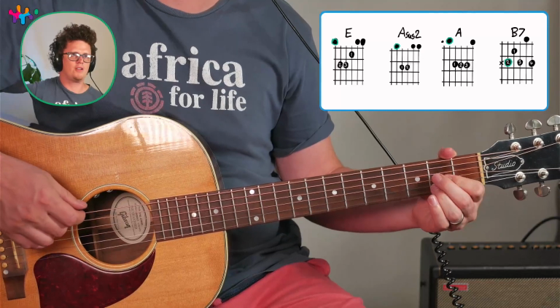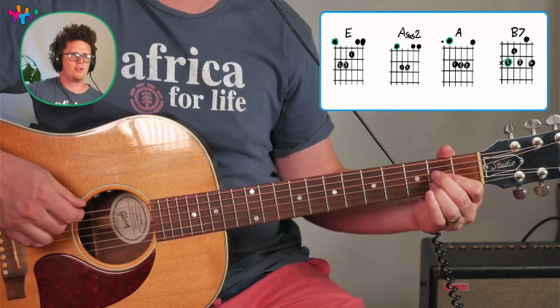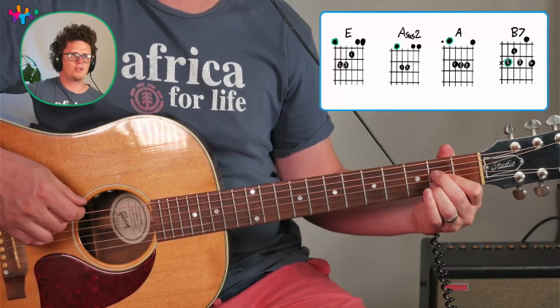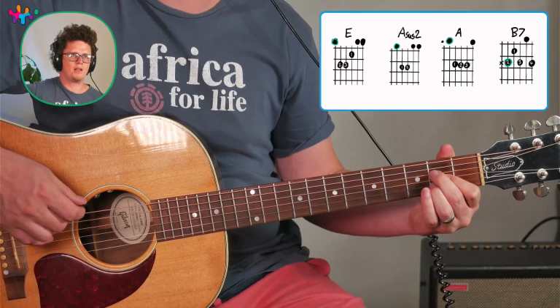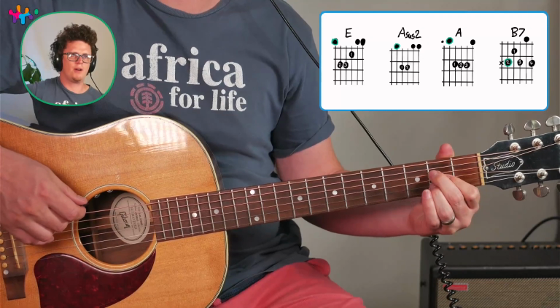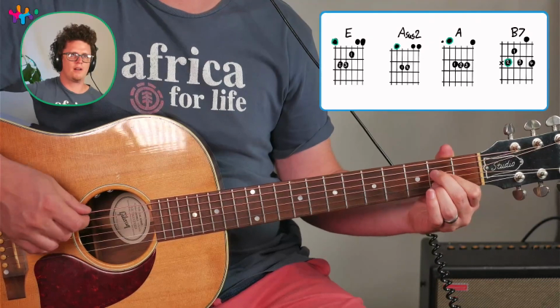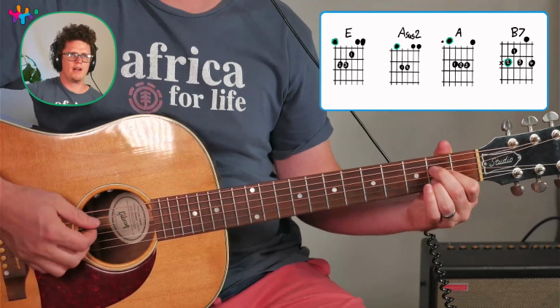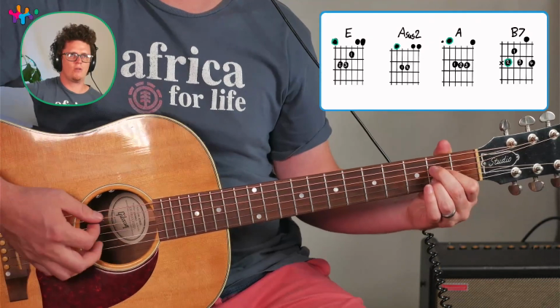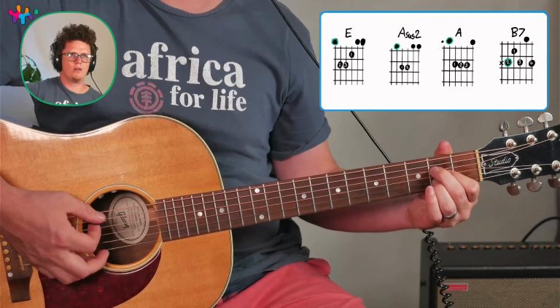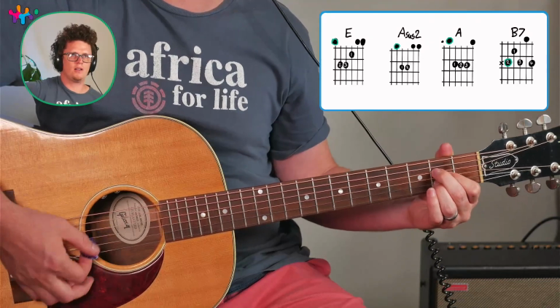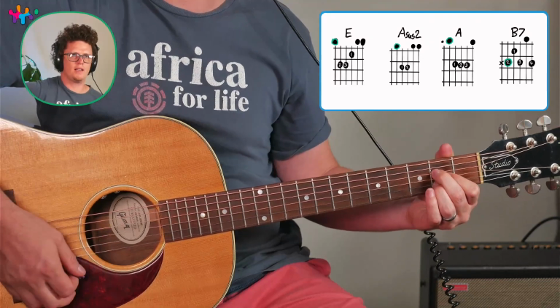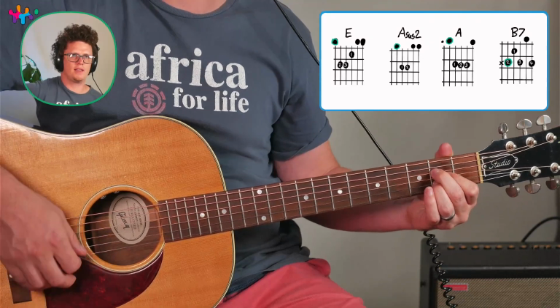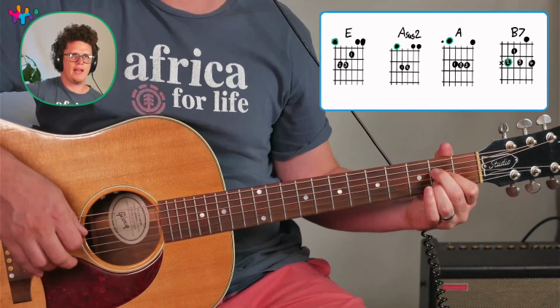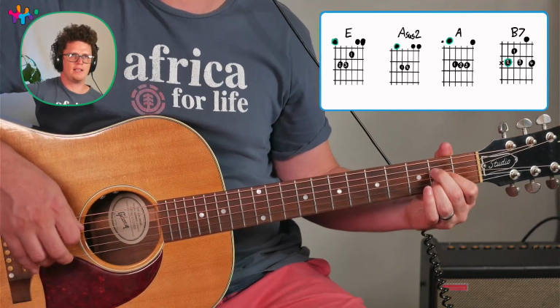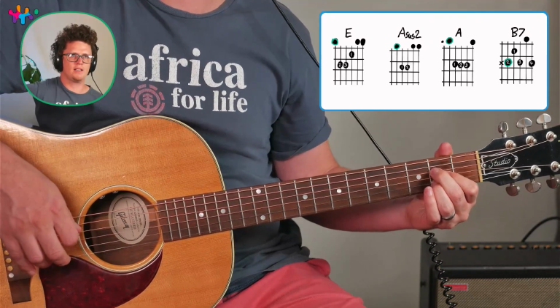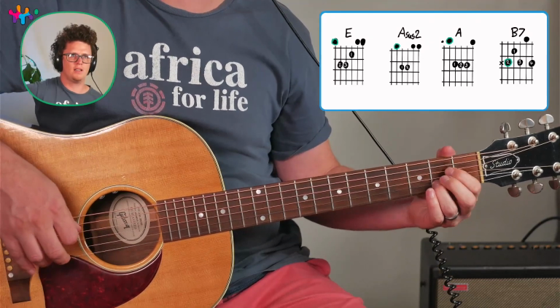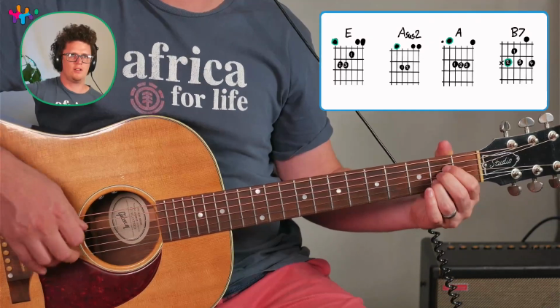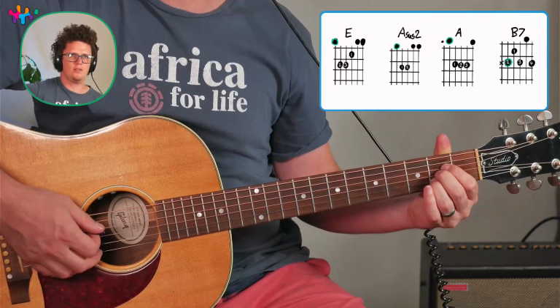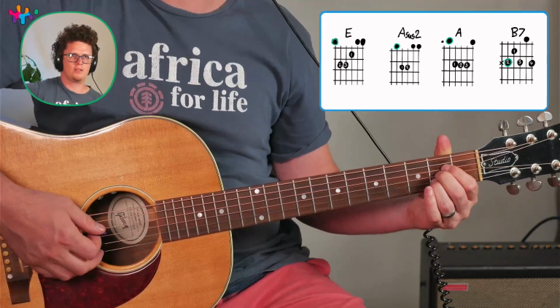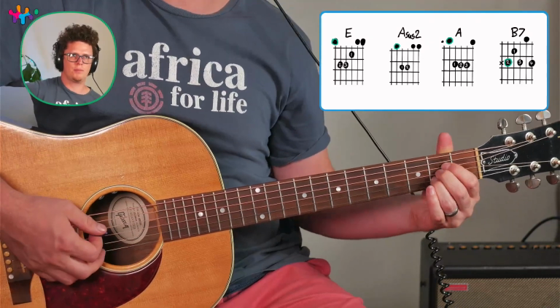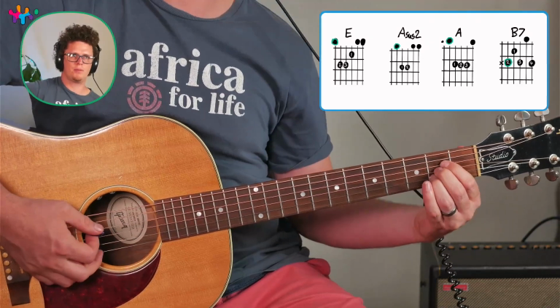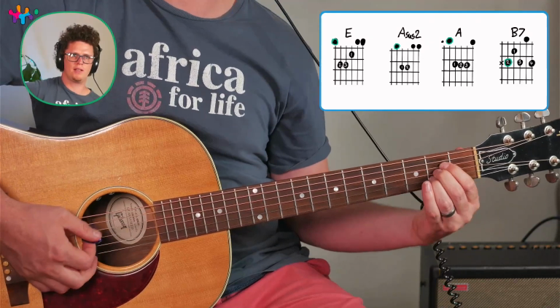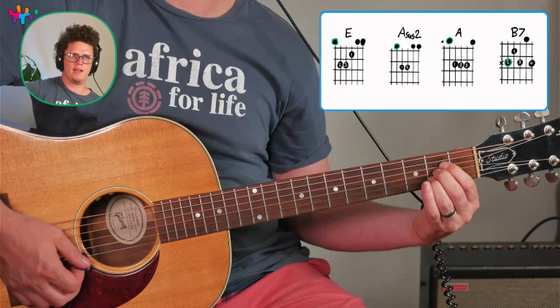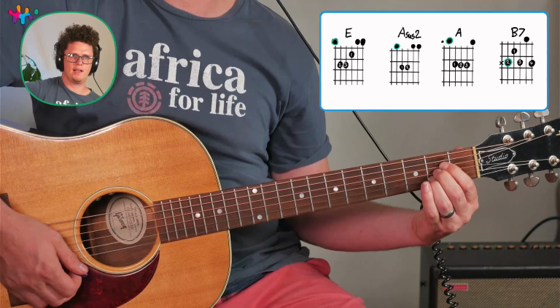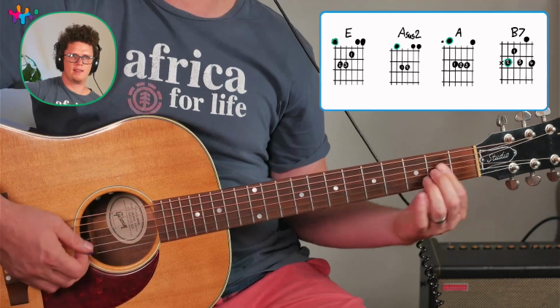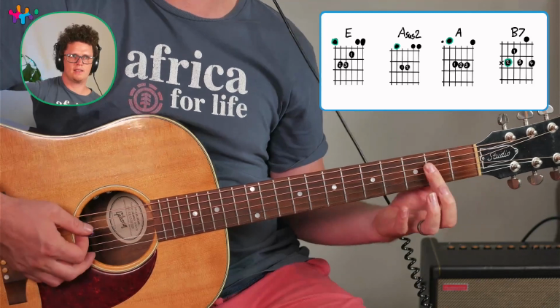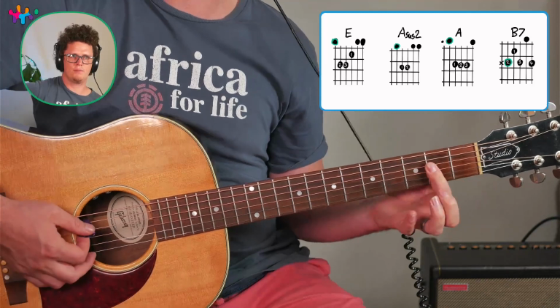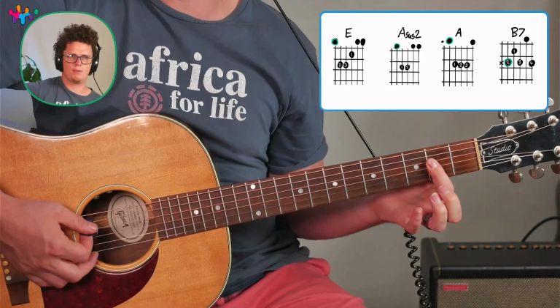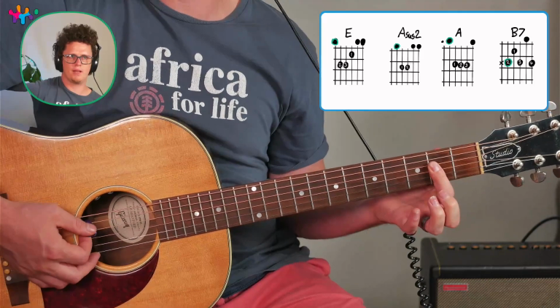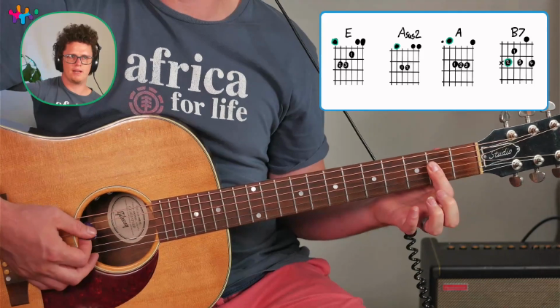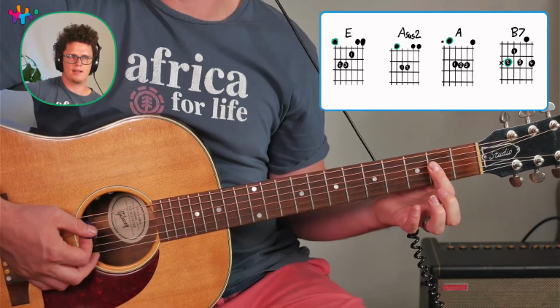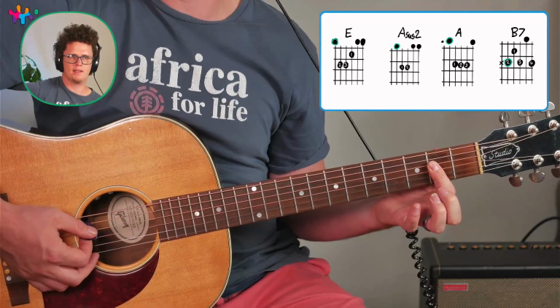You could also play a regular A chord like that. Some people play the A chord one way, some people play it like this — there are a couple of fingering options.